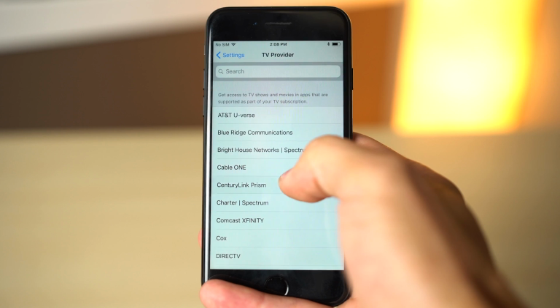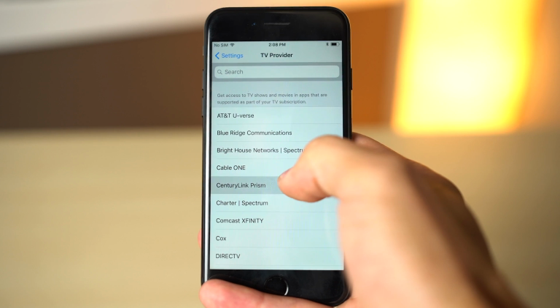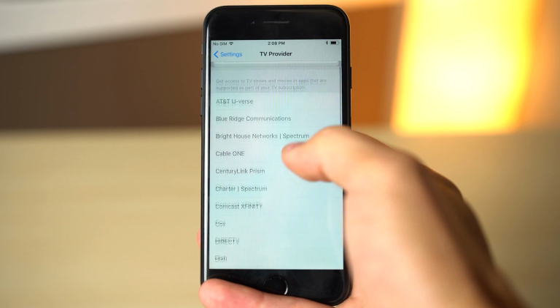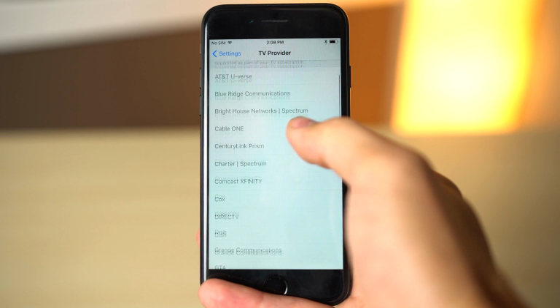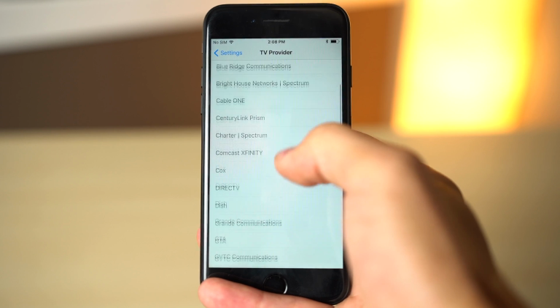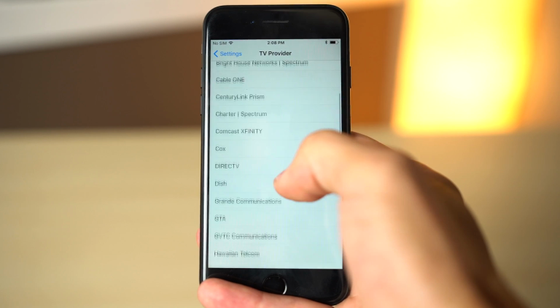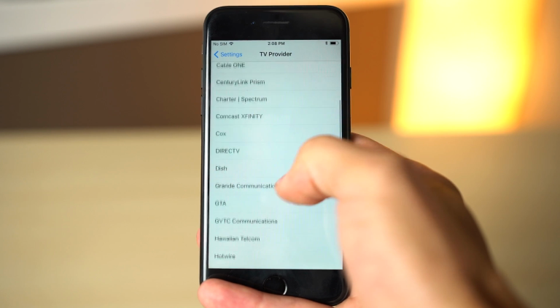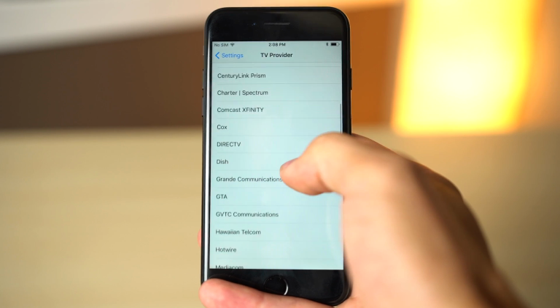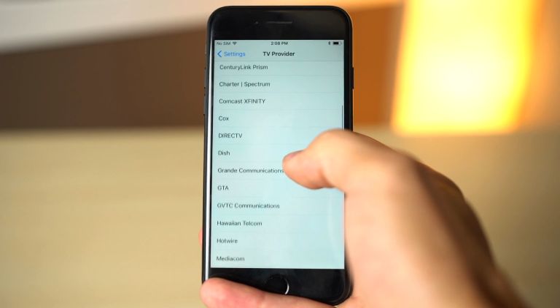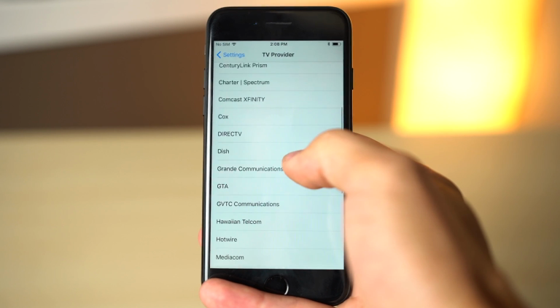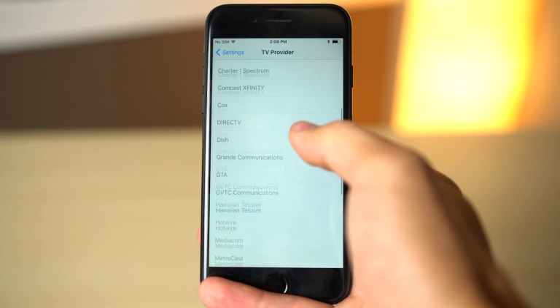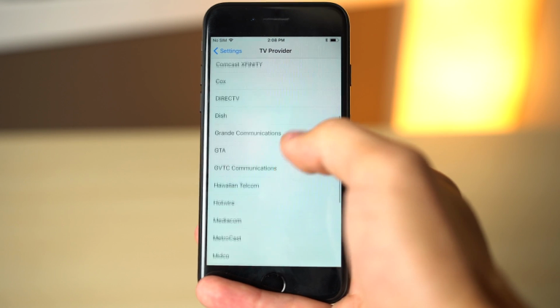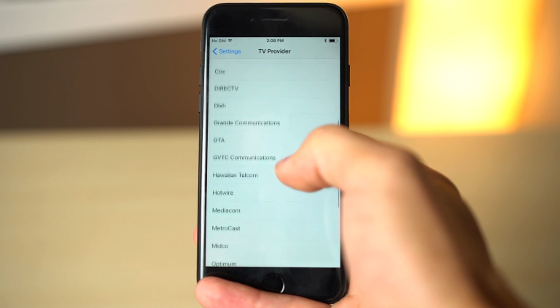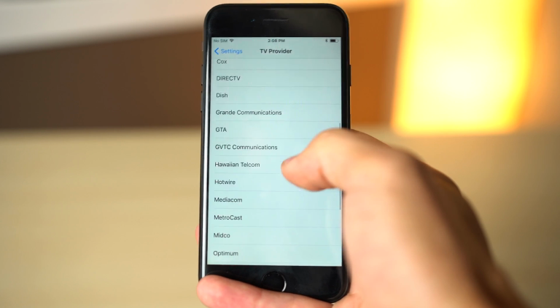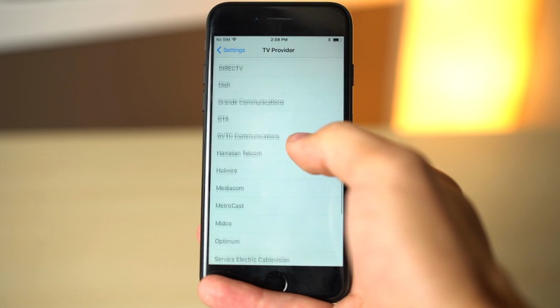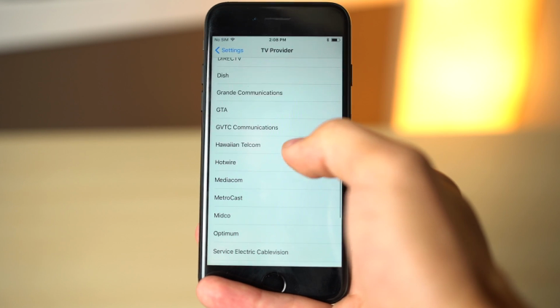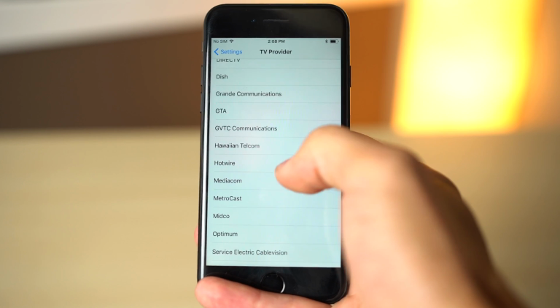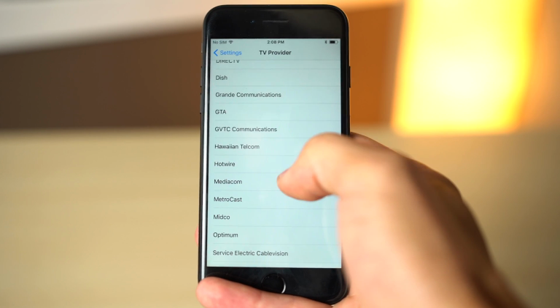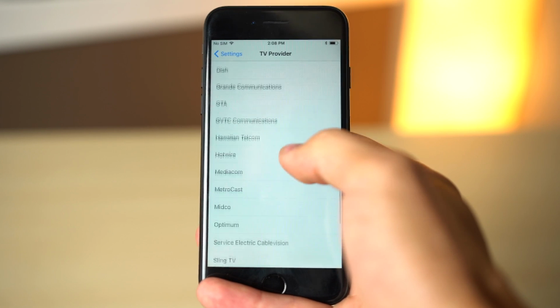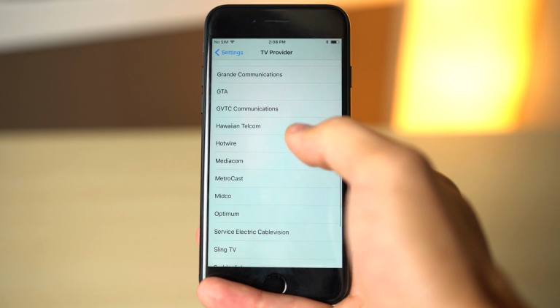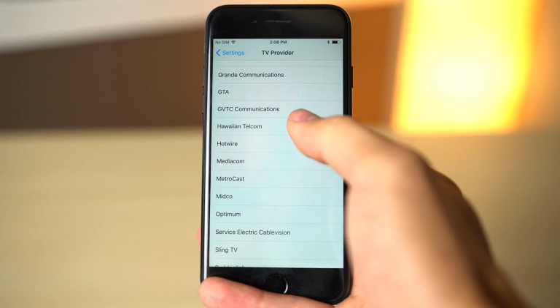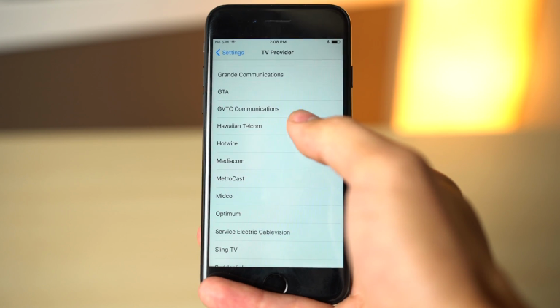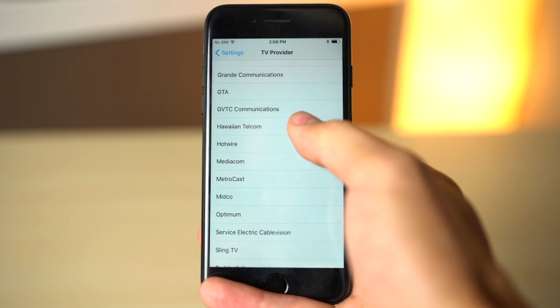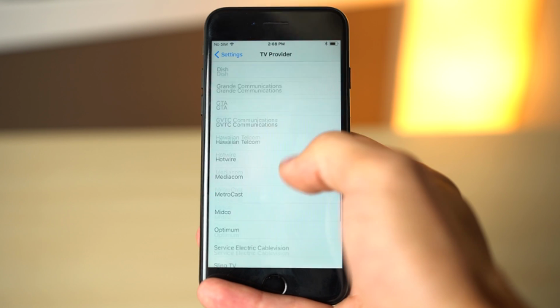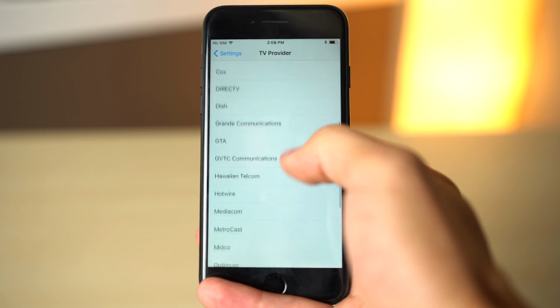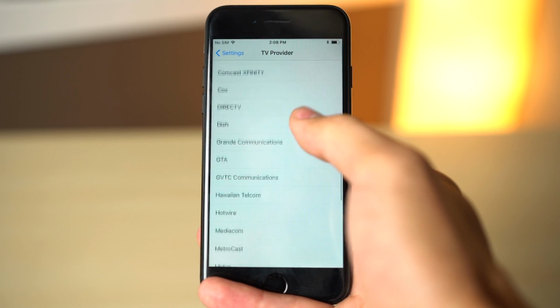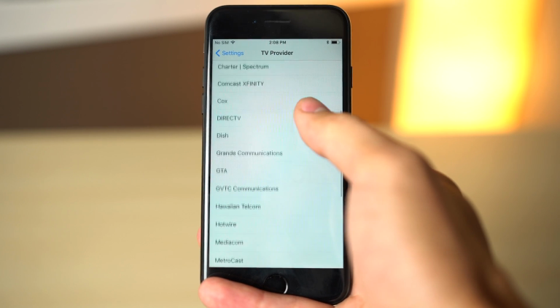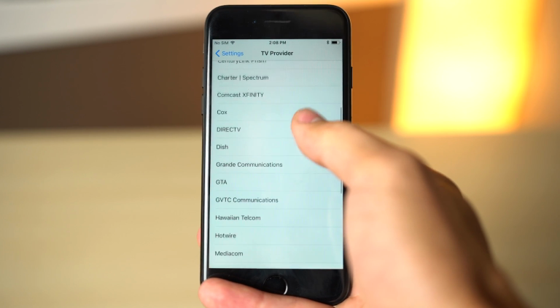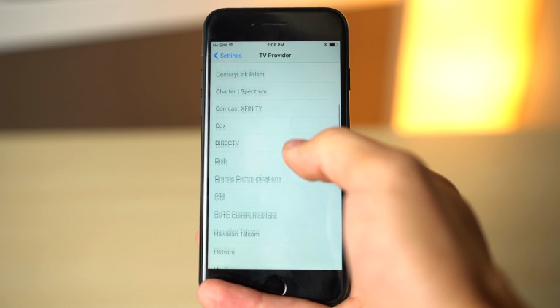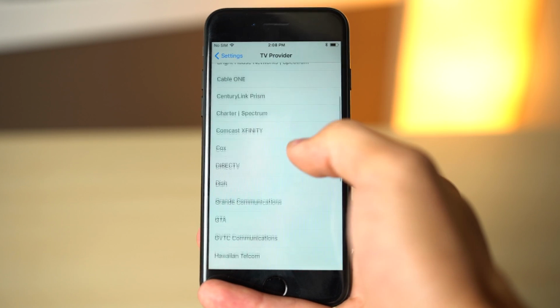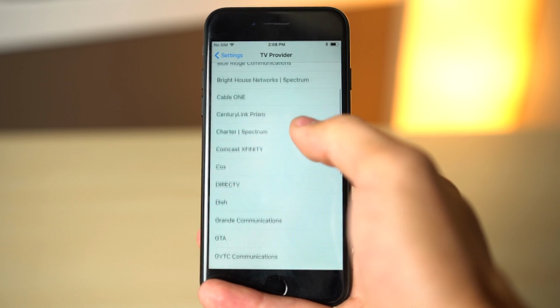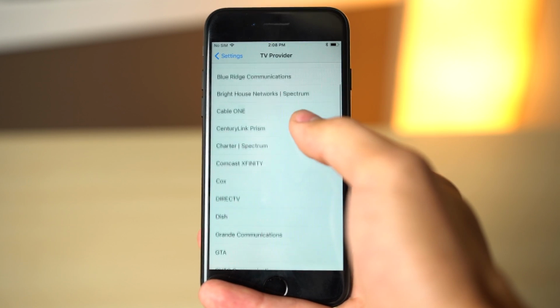Also, a bunch of new TV providers are listed in the settings app in the latest update to iOS 11.